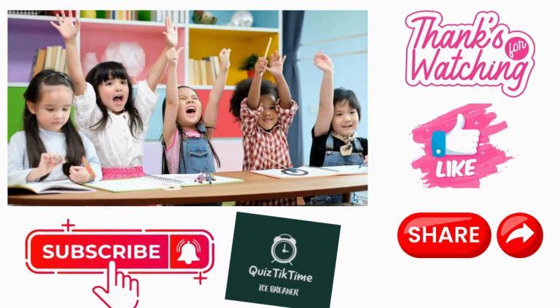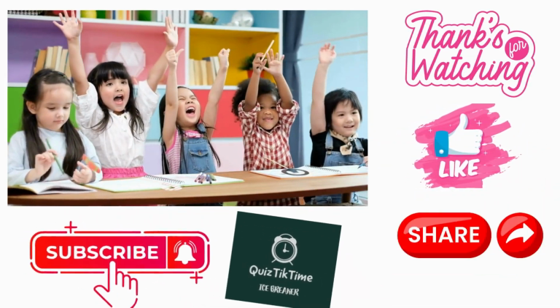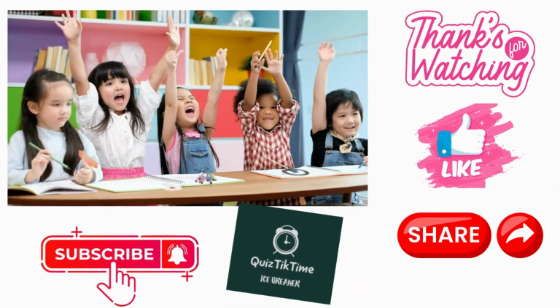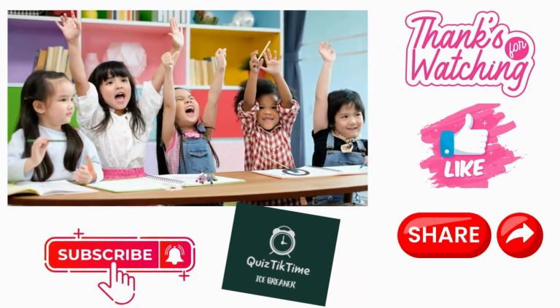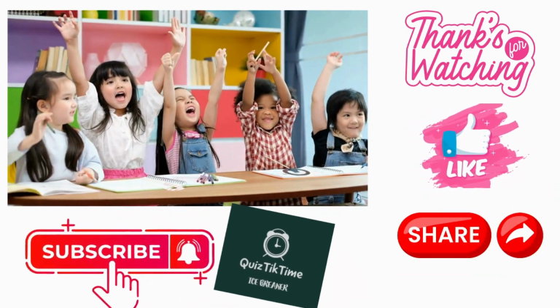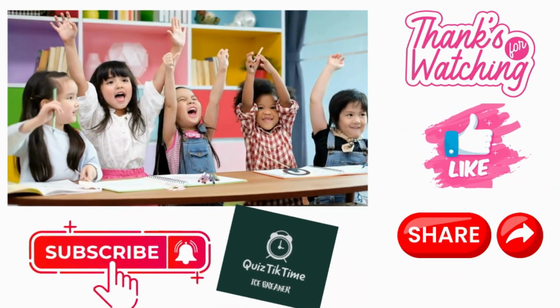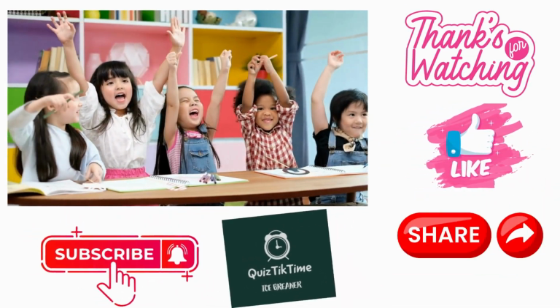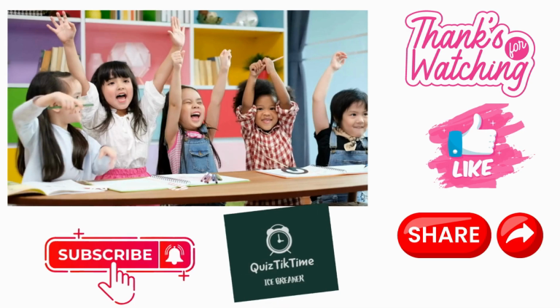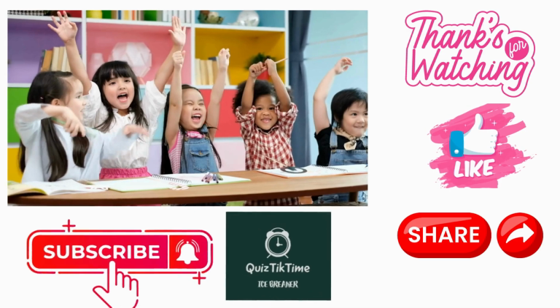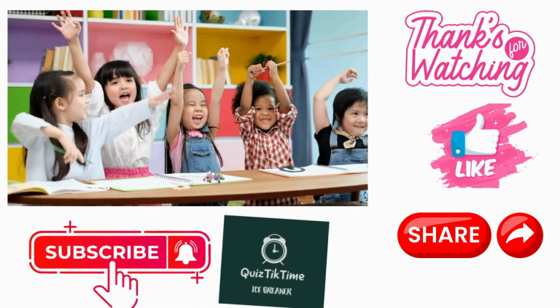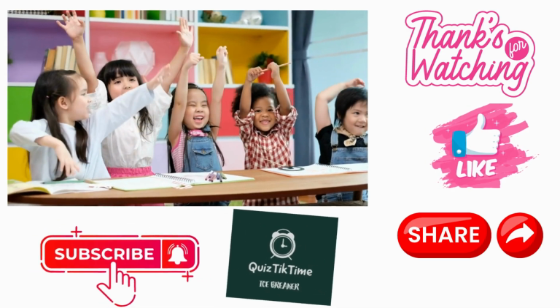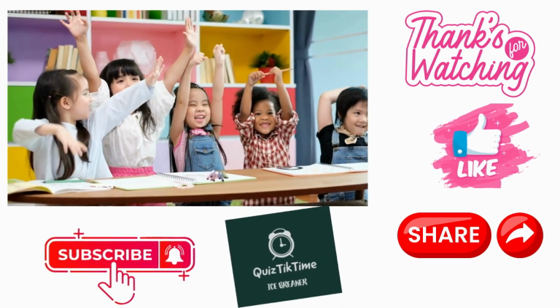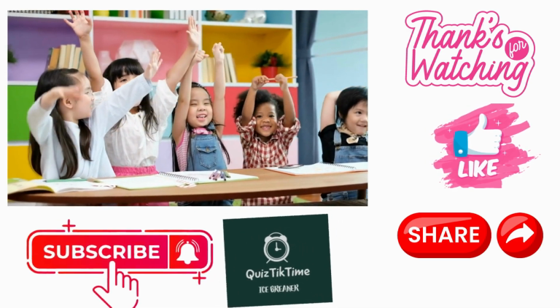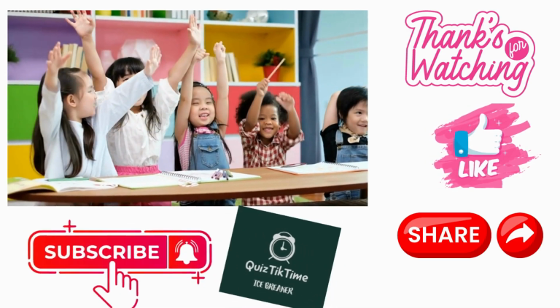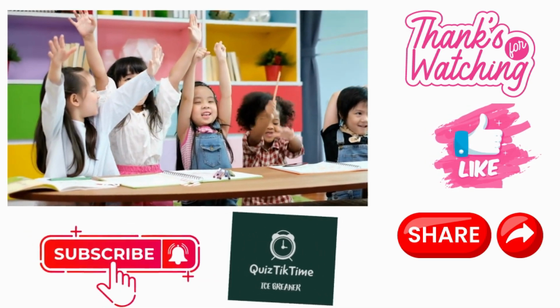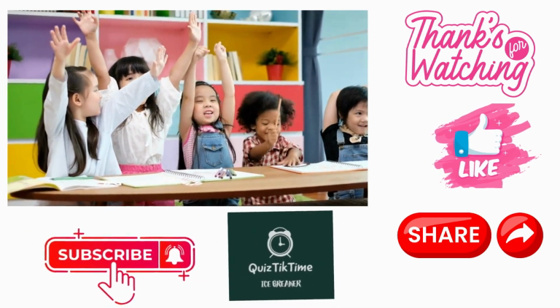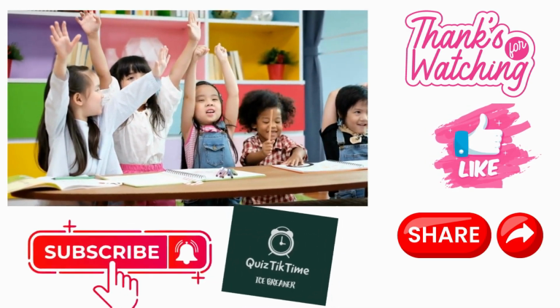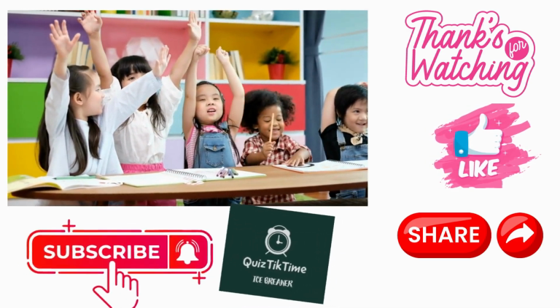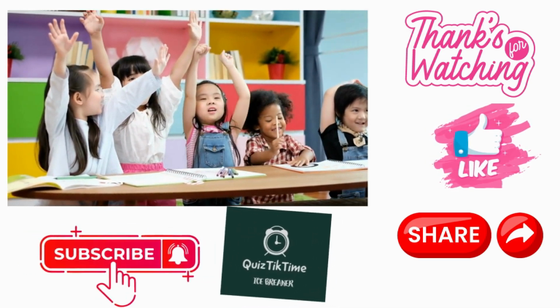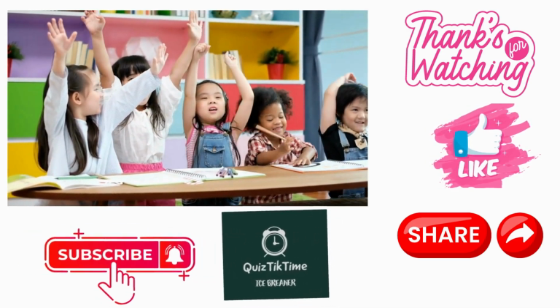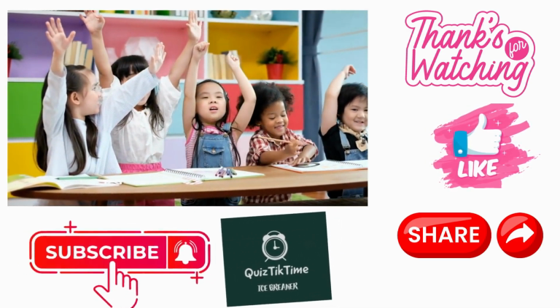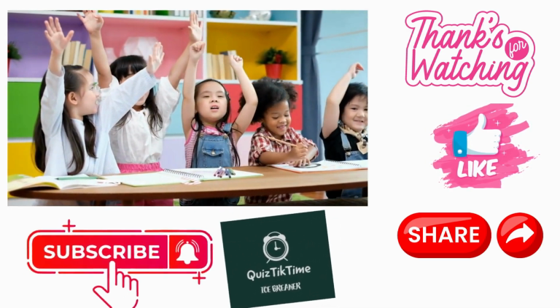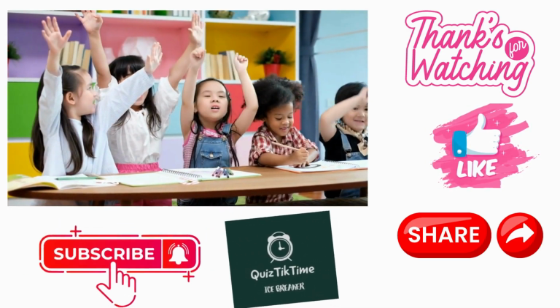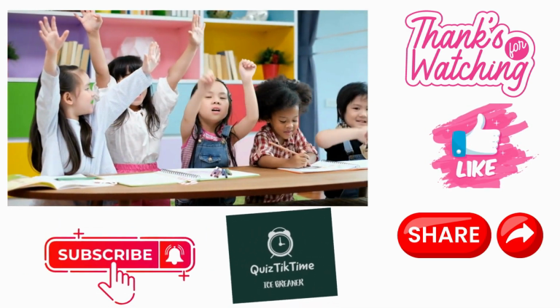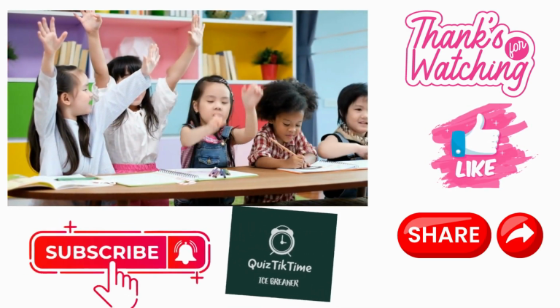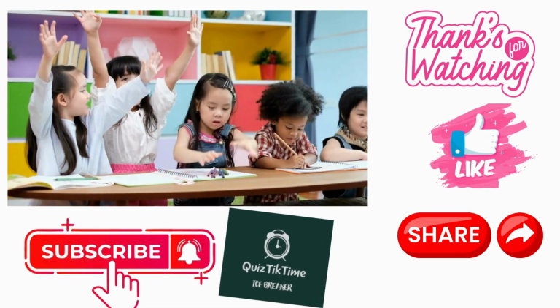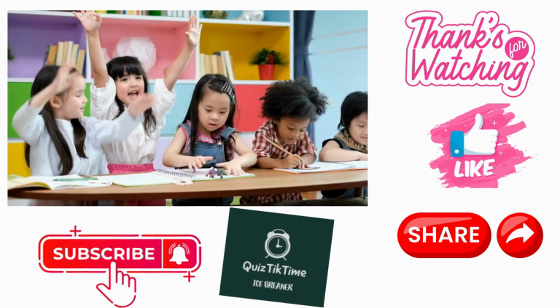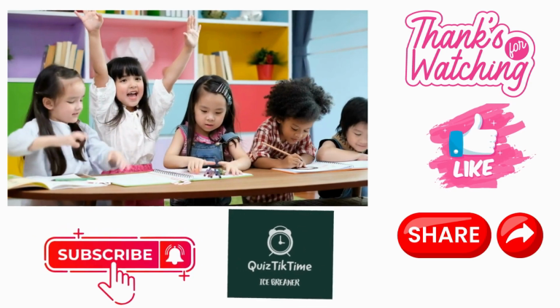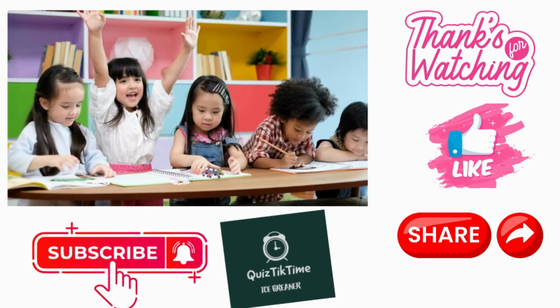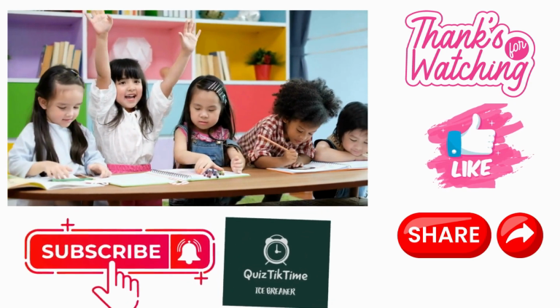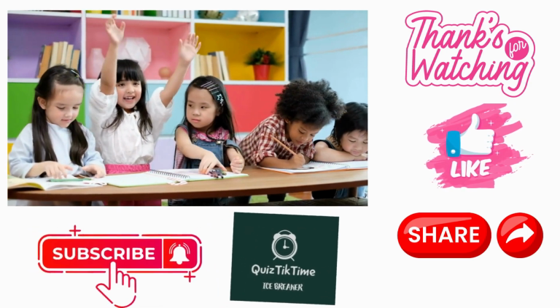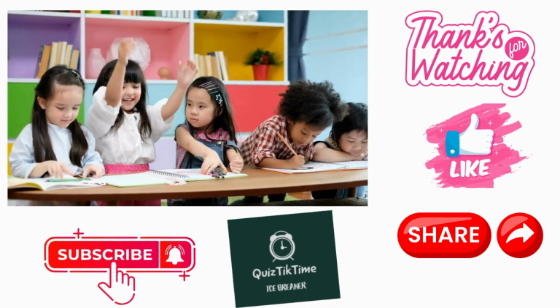Do not forget to subscribe, share and like to get notifications. Check out the links below for more quizzes.